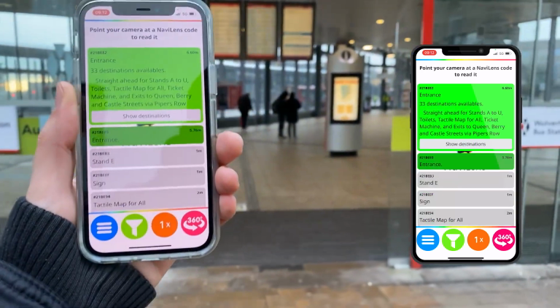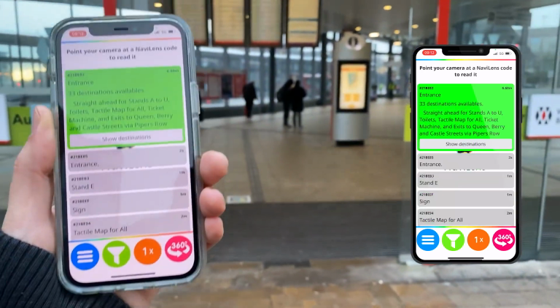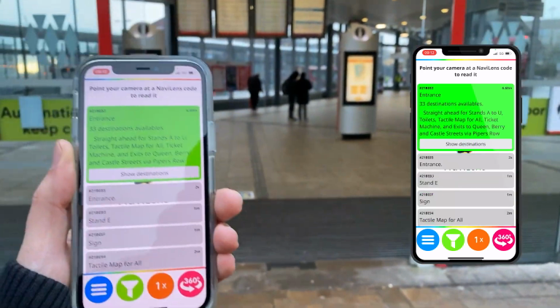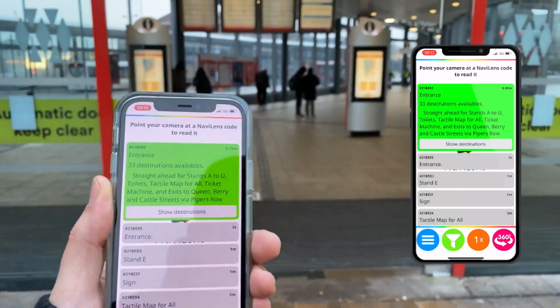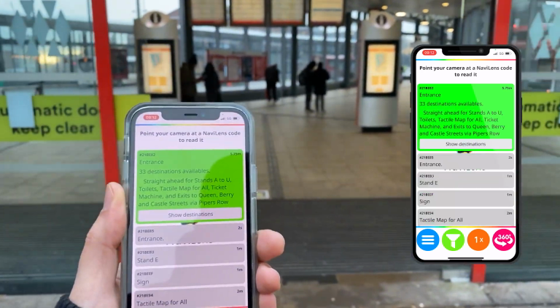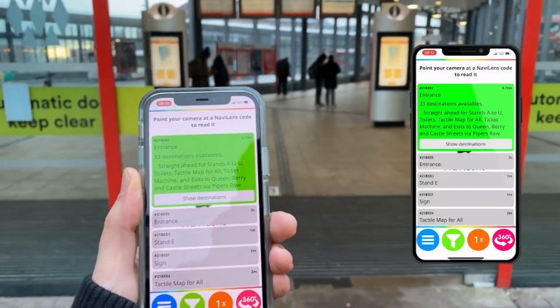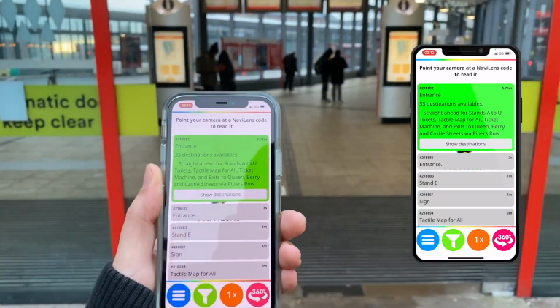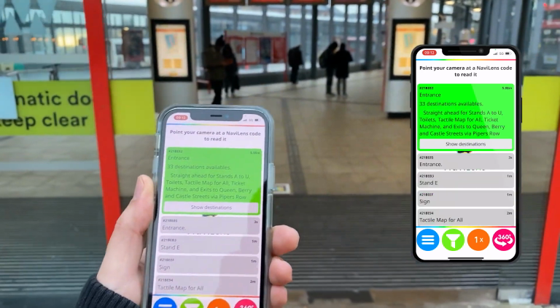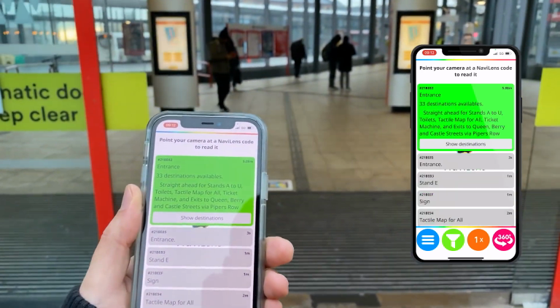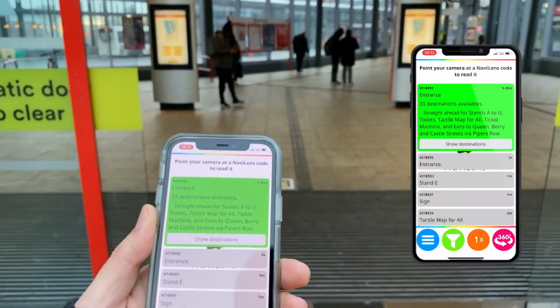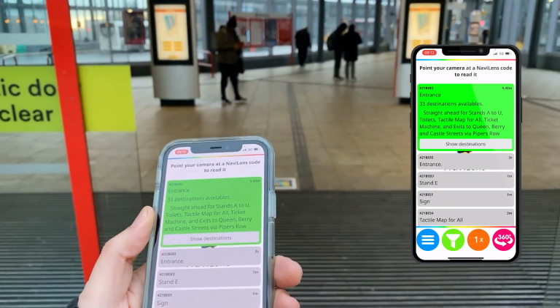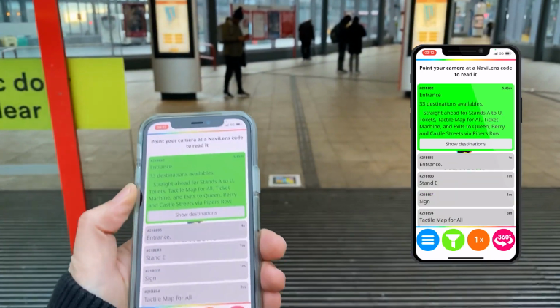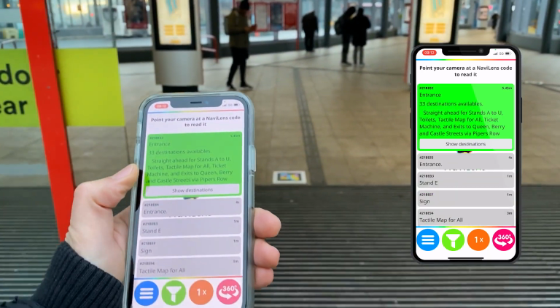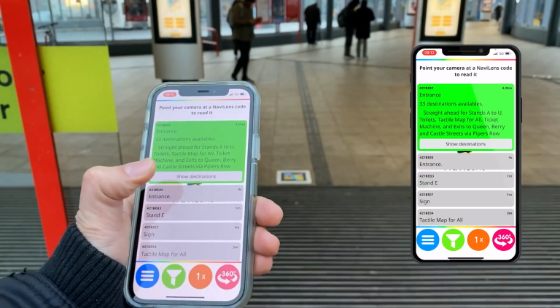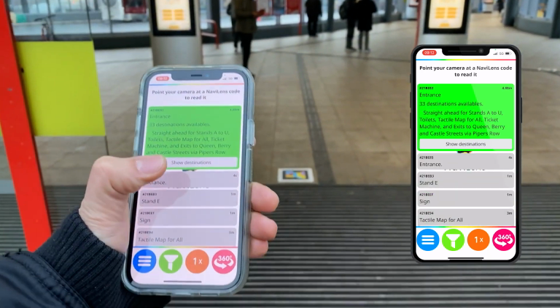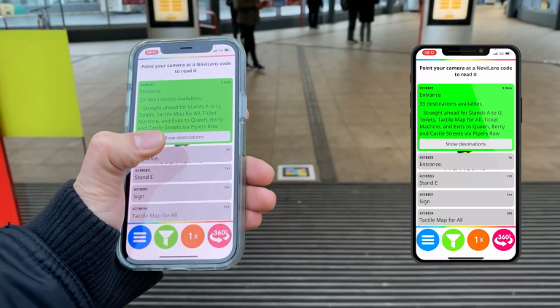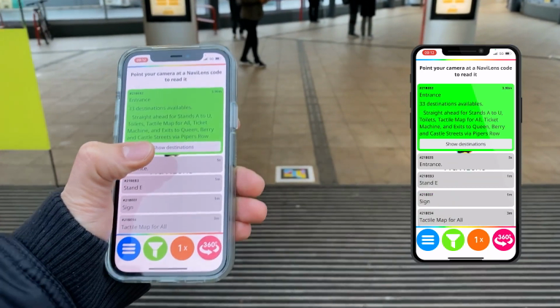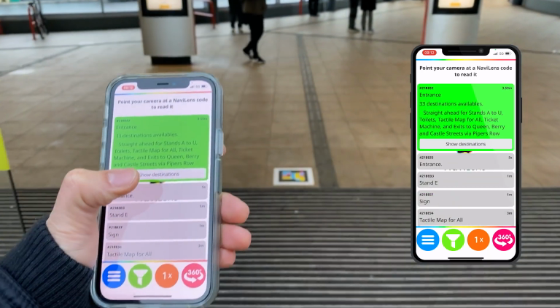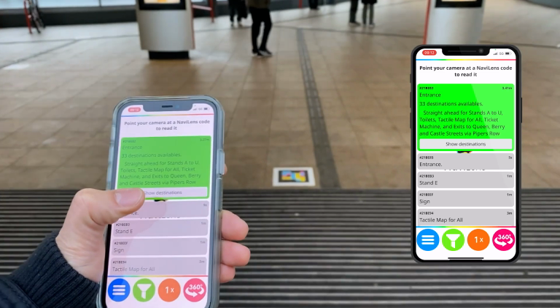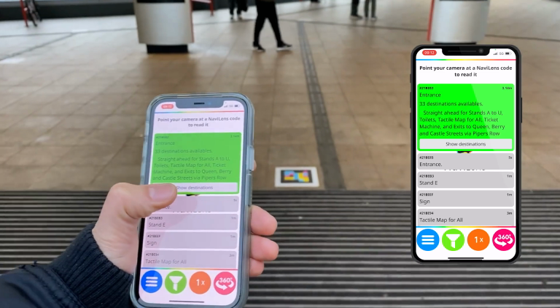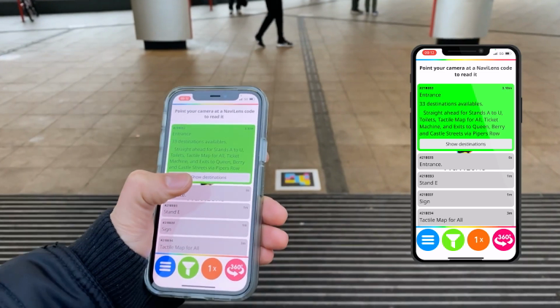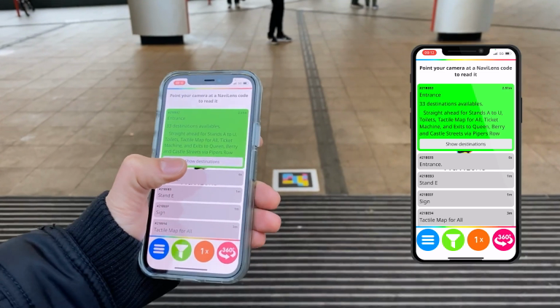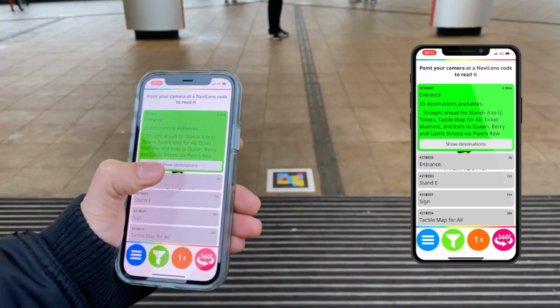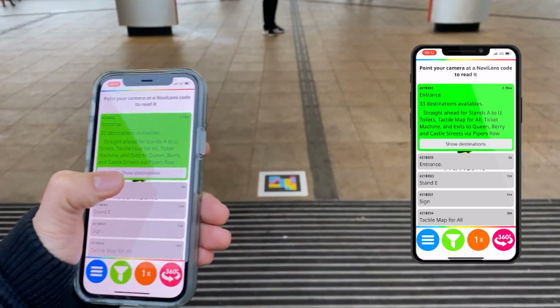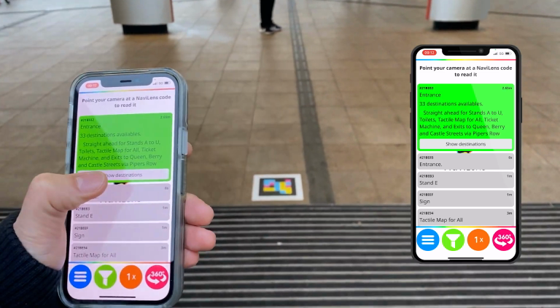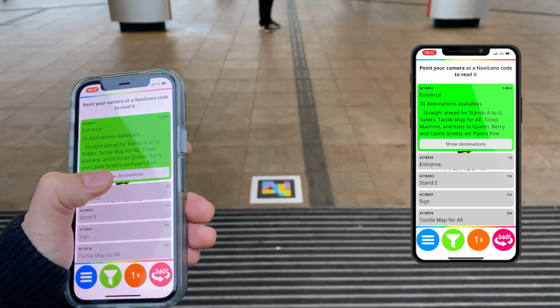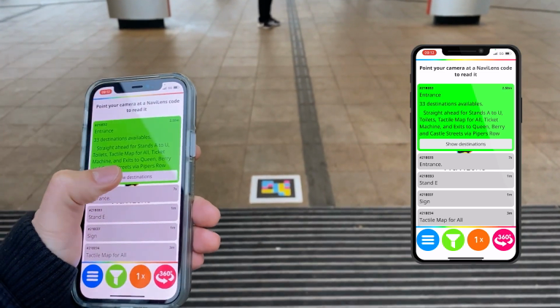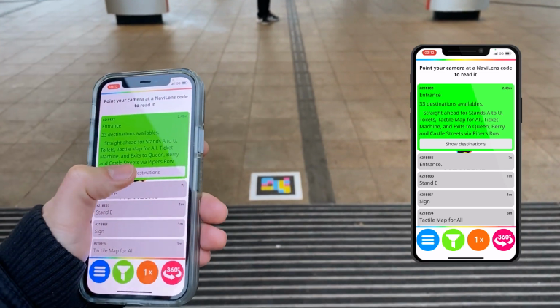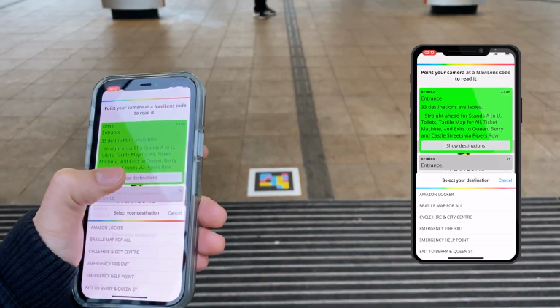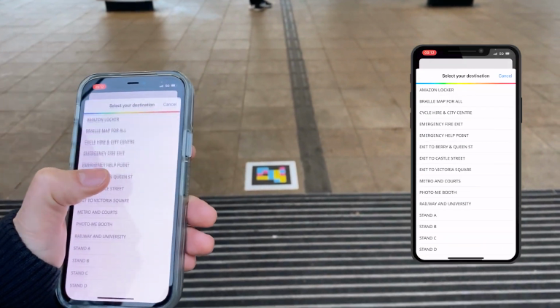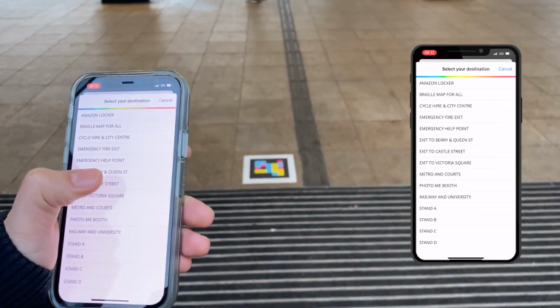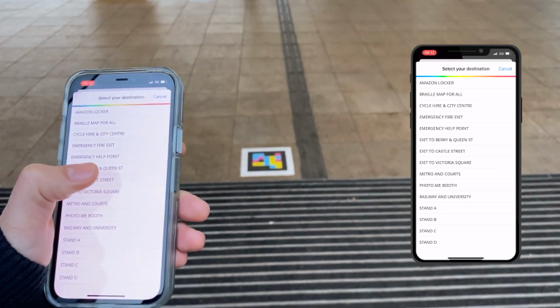7 meters away, entrance. 33 destinations available — press the show destinations button to see them. Straight ahead for stands A to U.